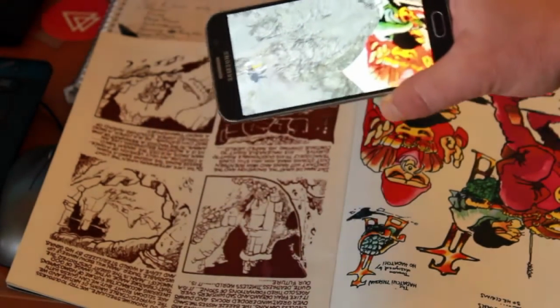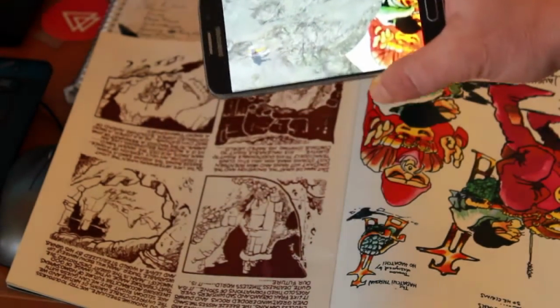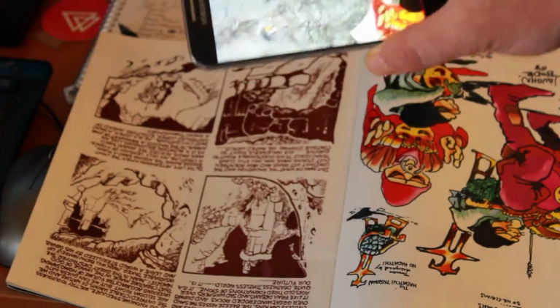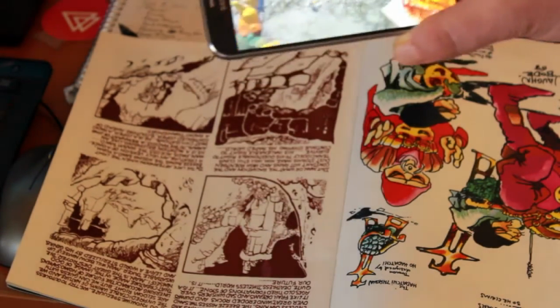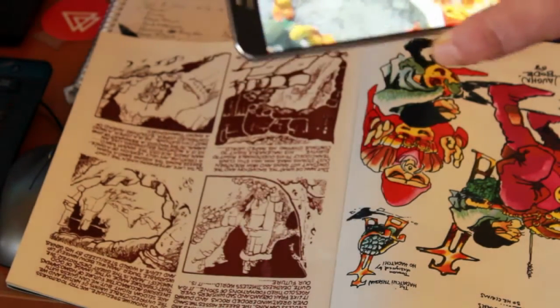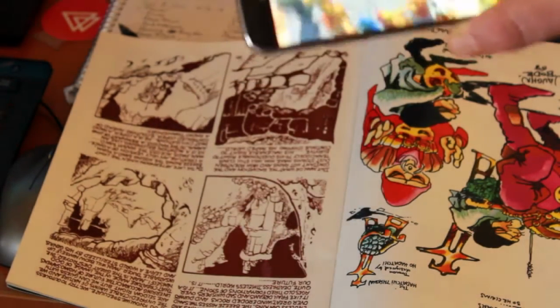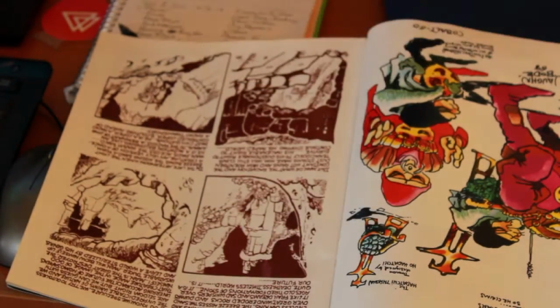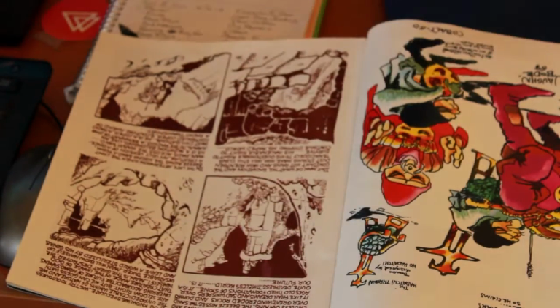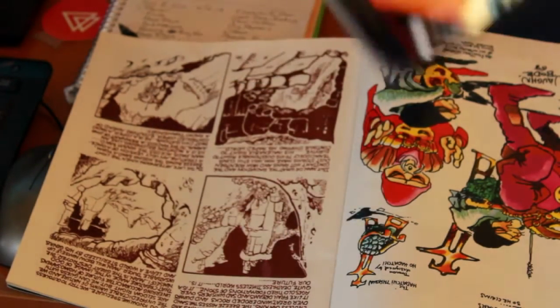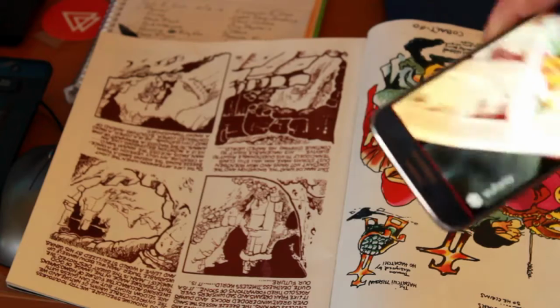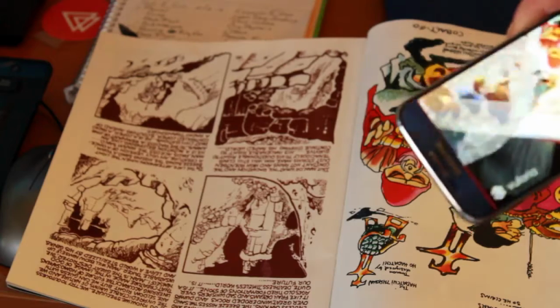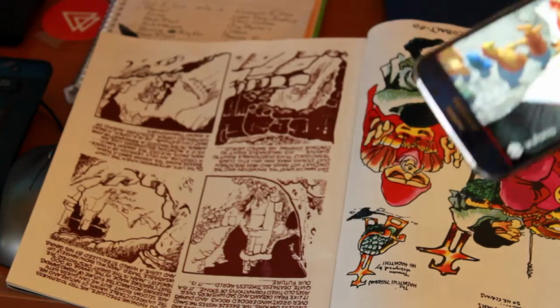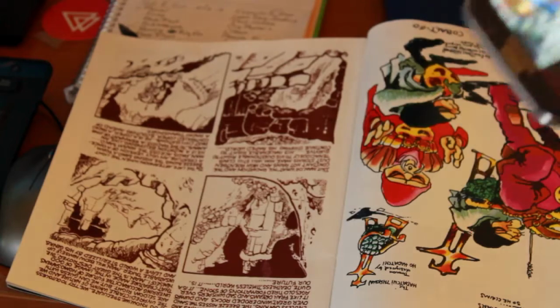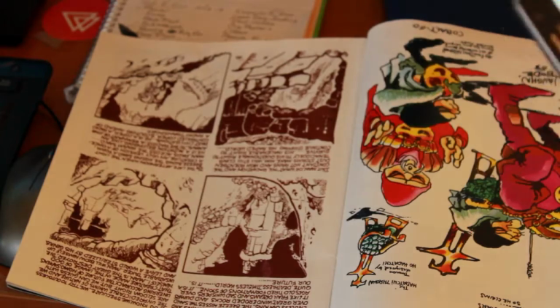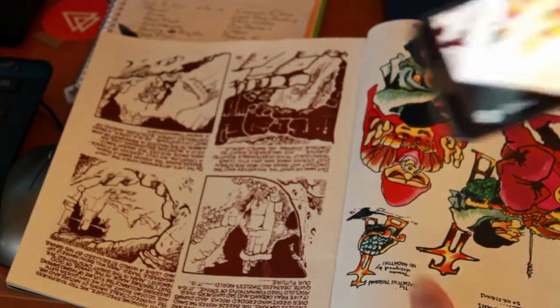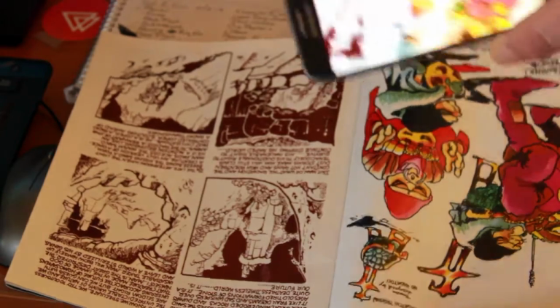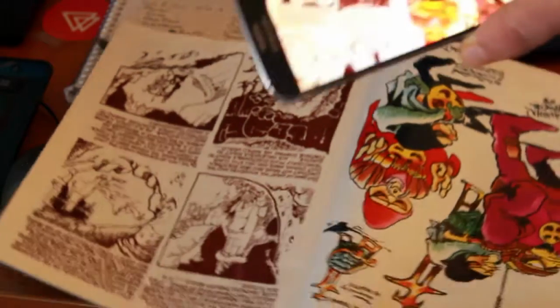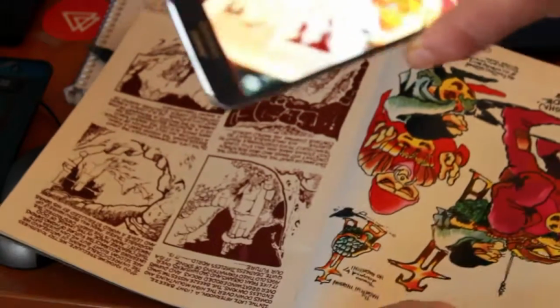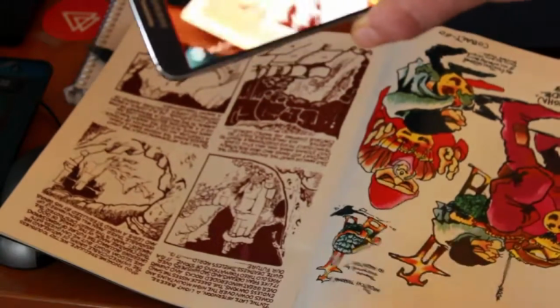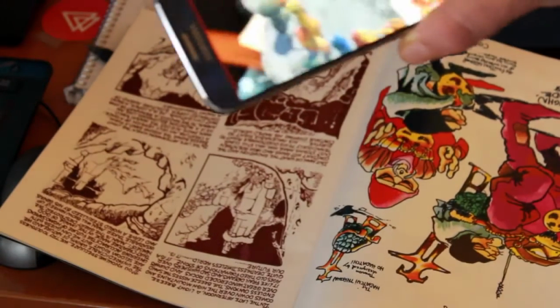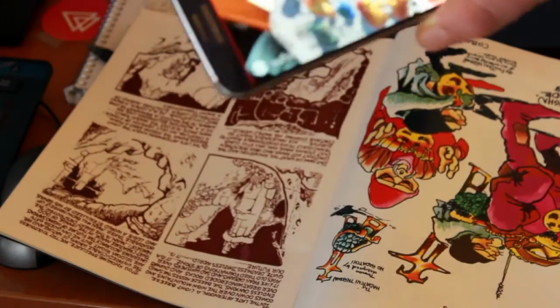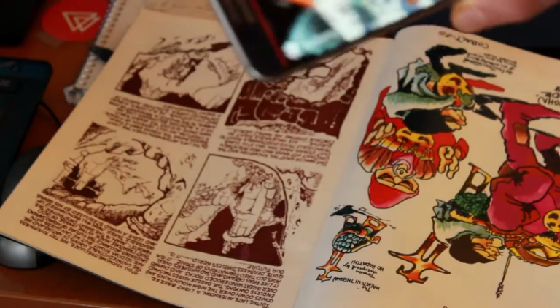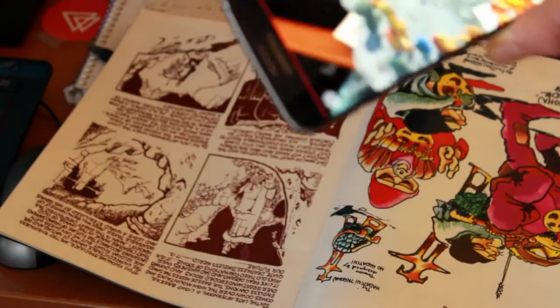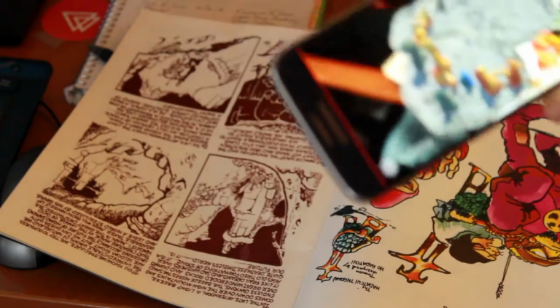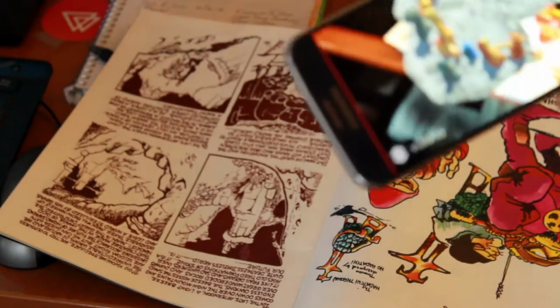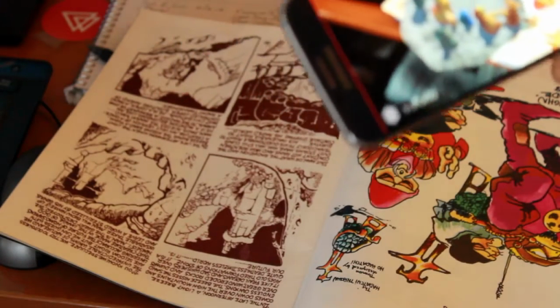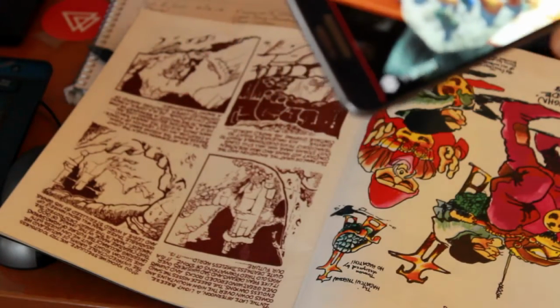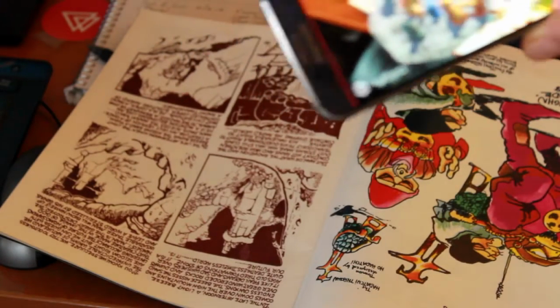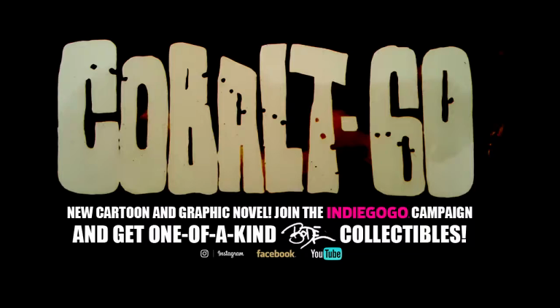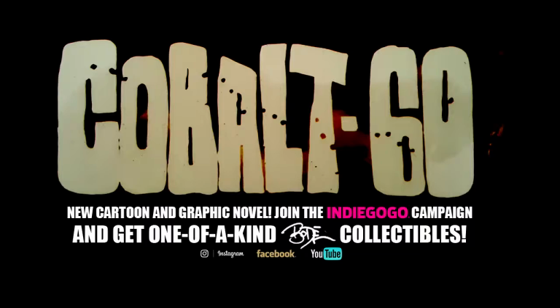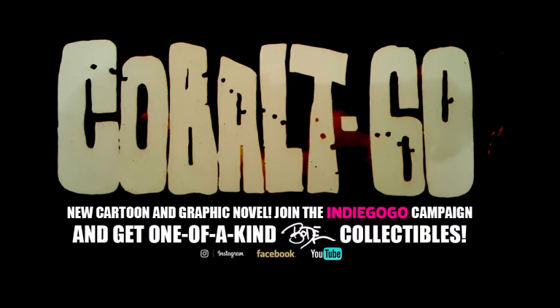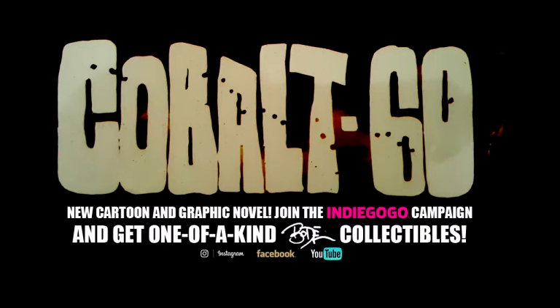Alright, well there's just a taste of what we've got coming. Thanks a lot for your support, and see you again real soon.